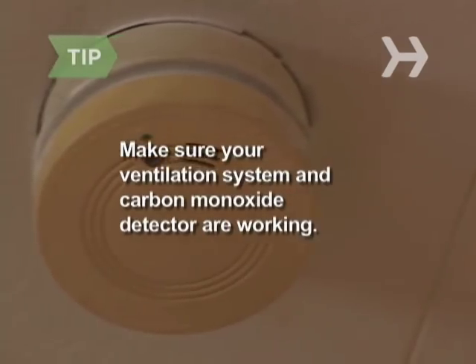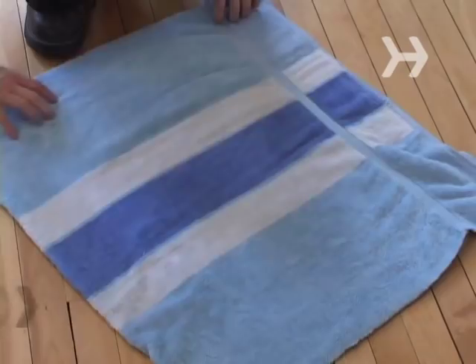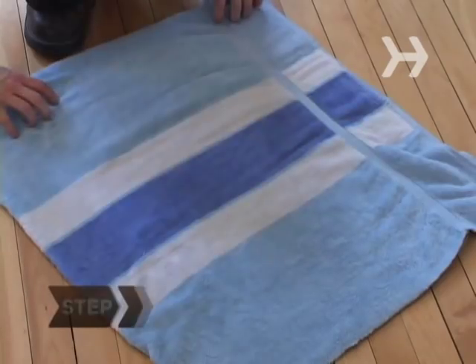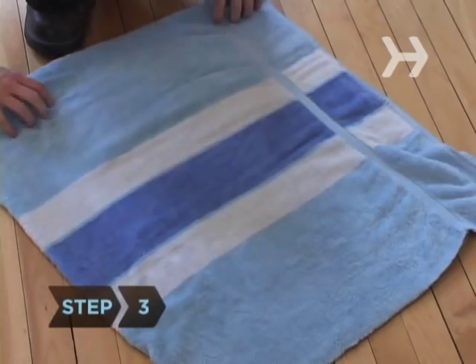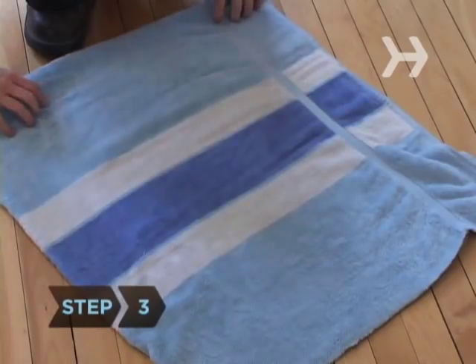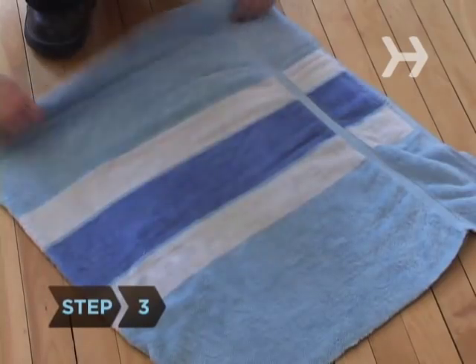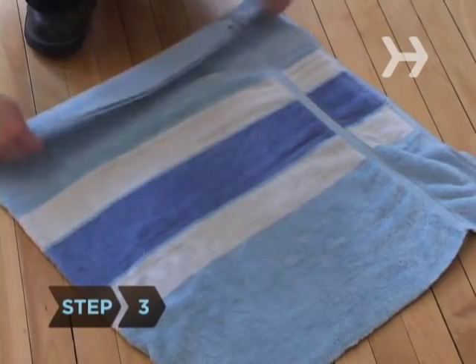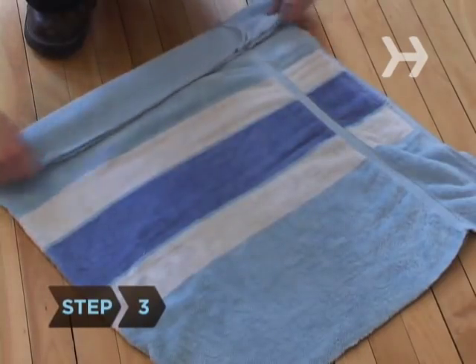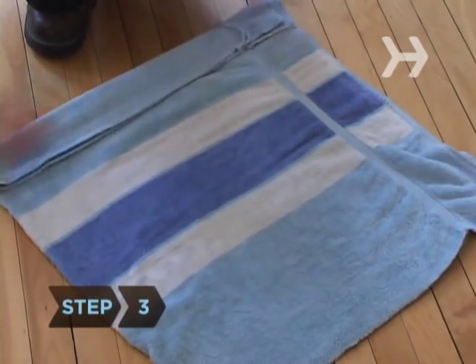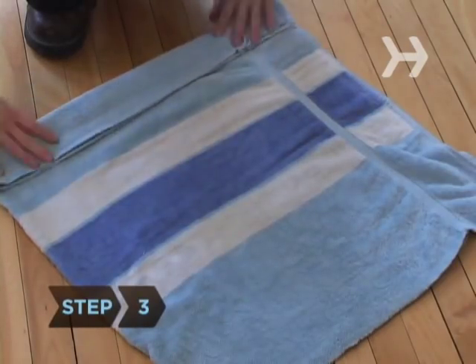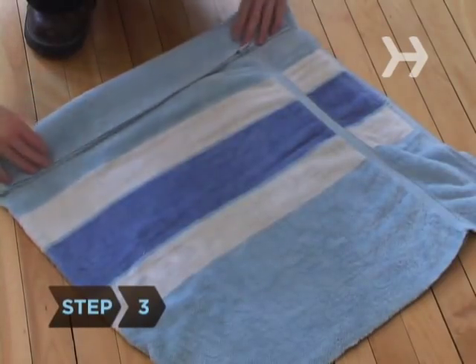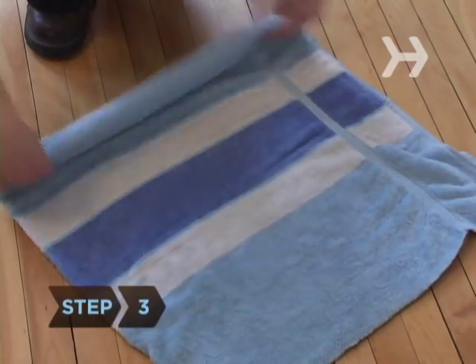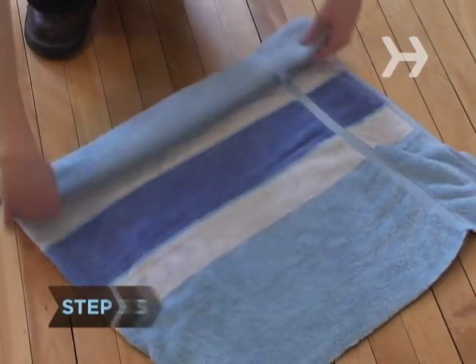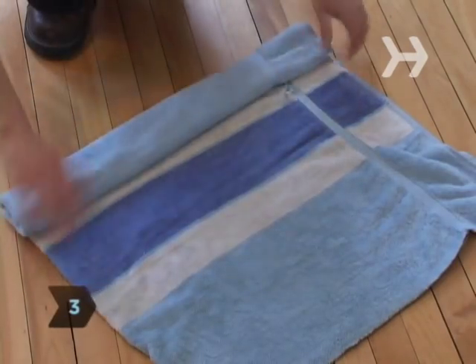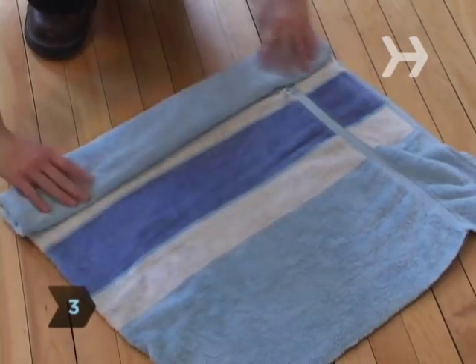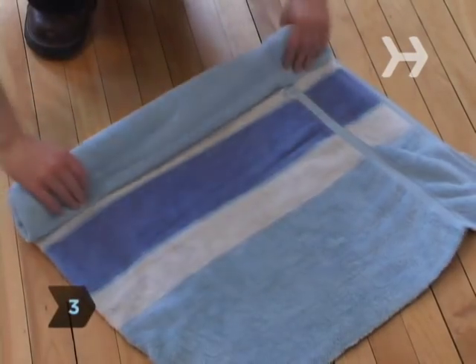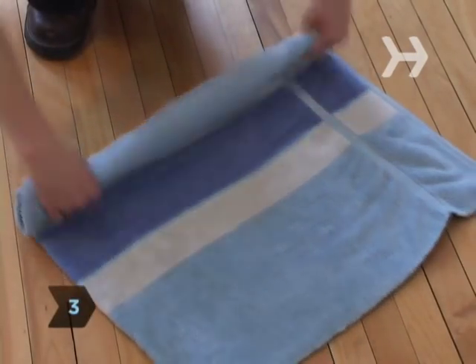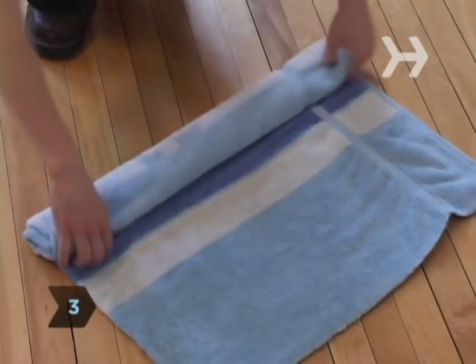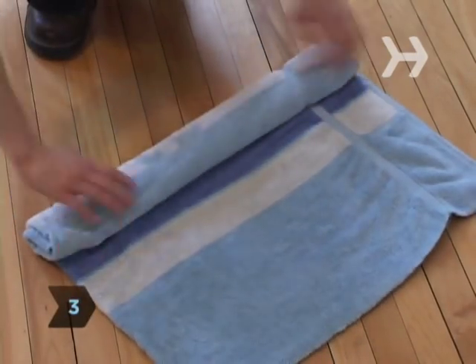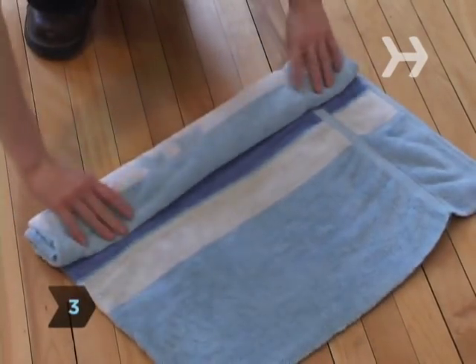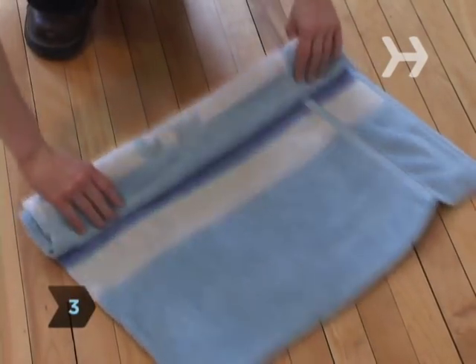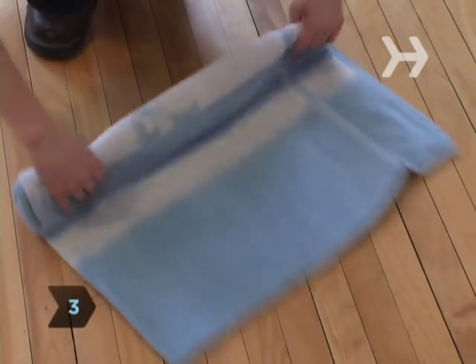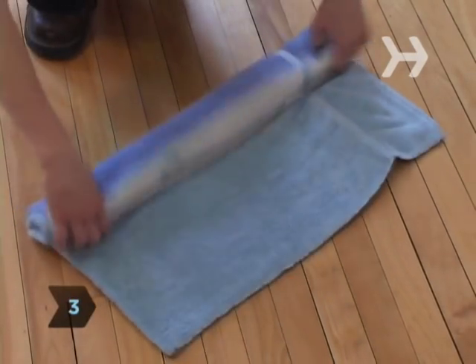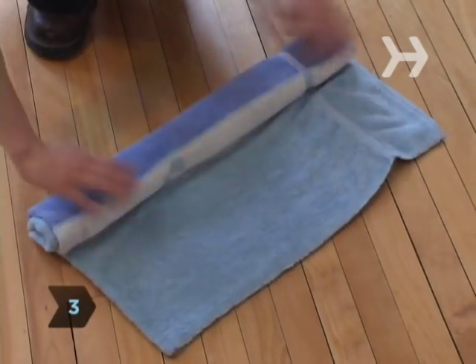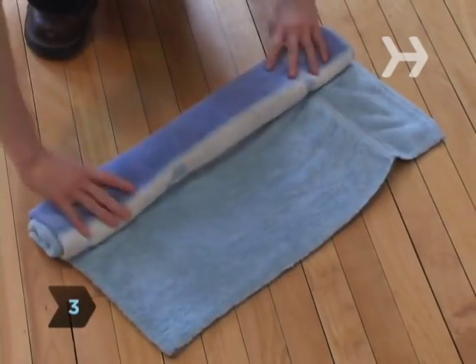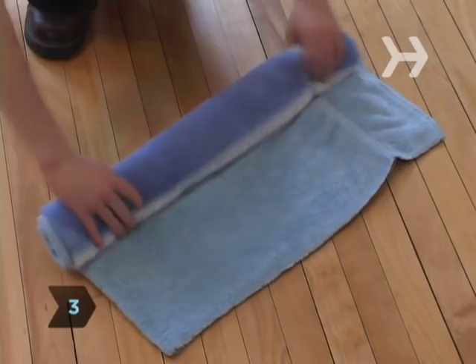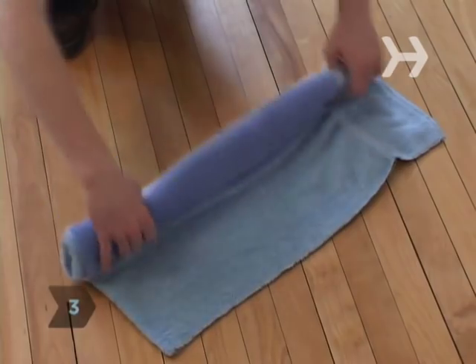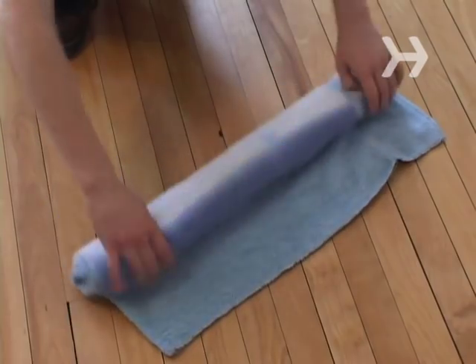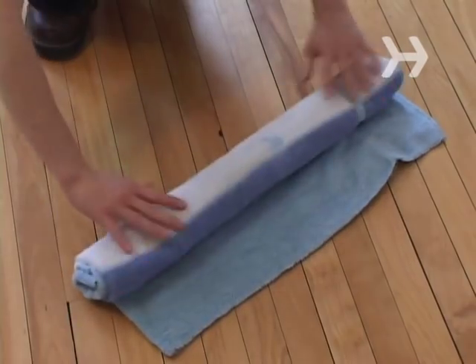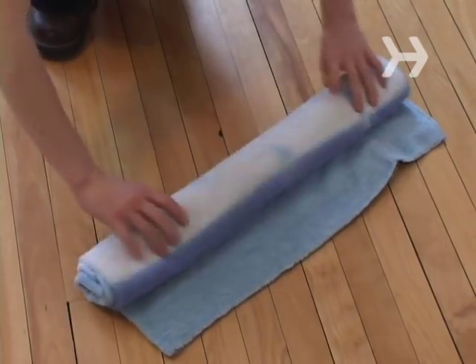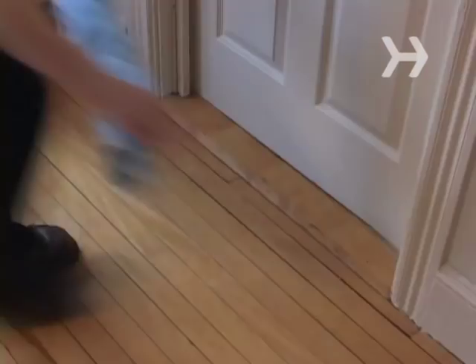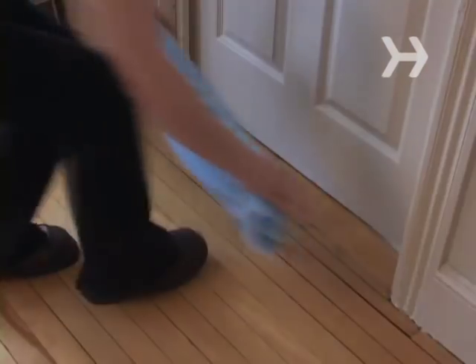Step 3. Draft-proof doors by rolling up towels and lining them along the bottom of your doors.